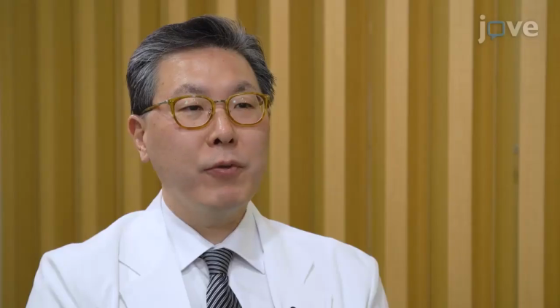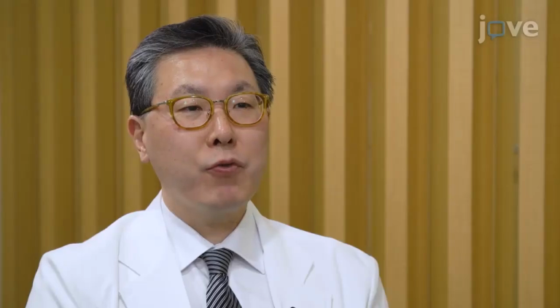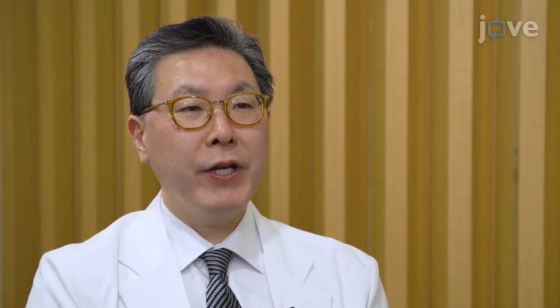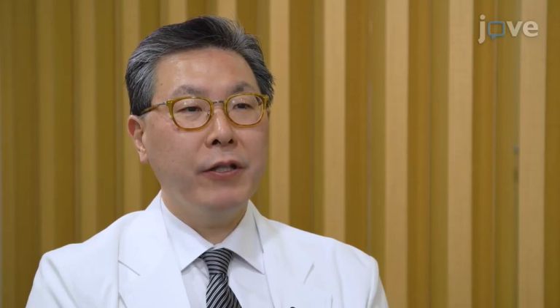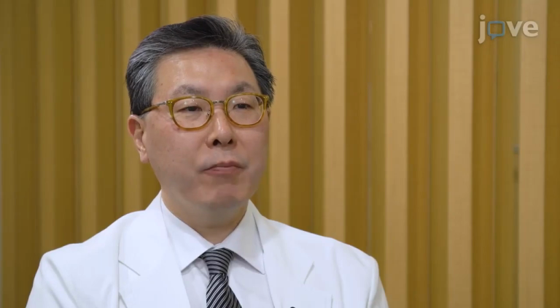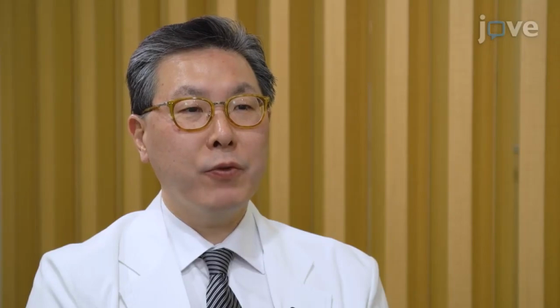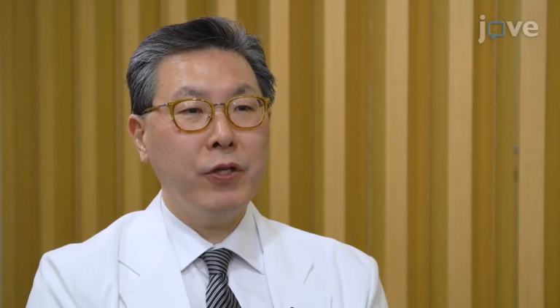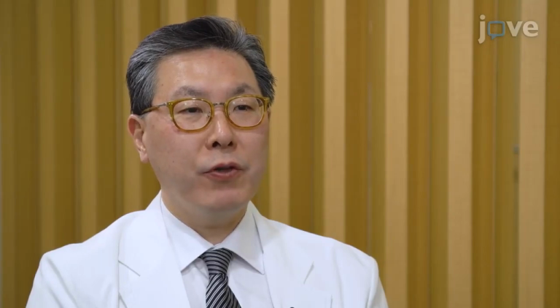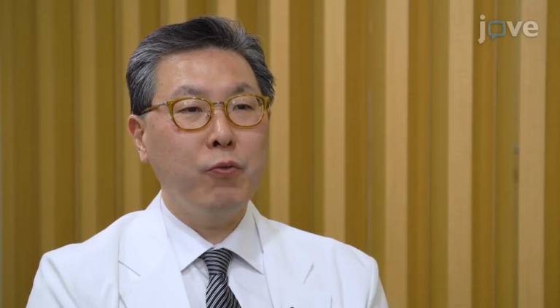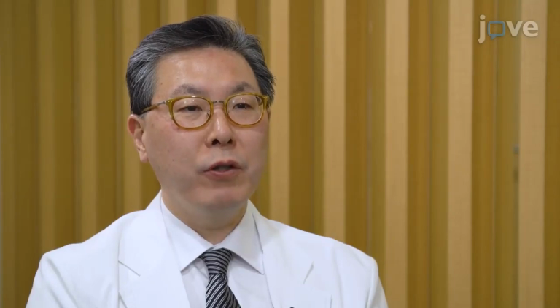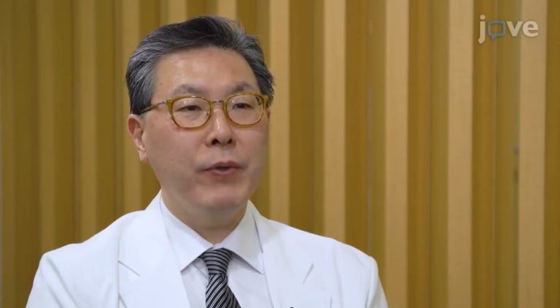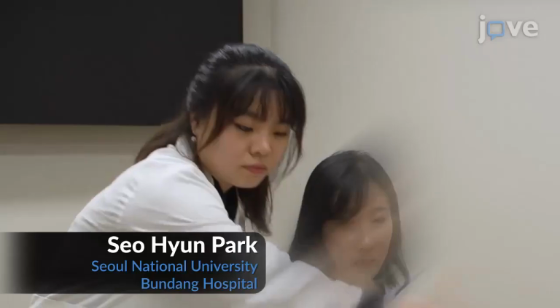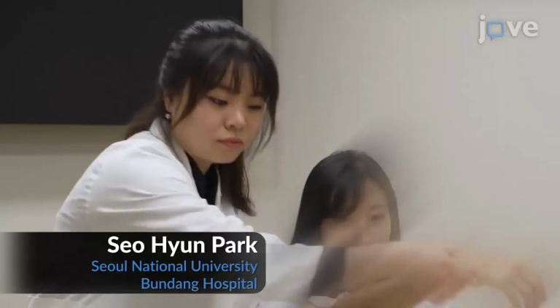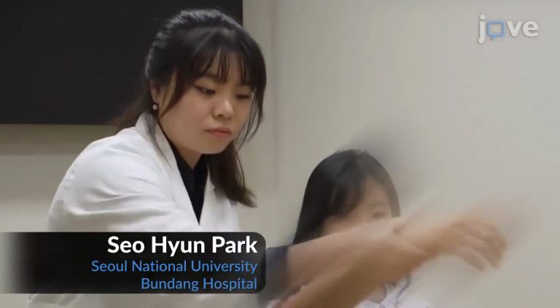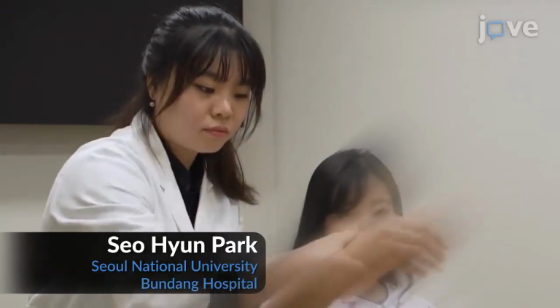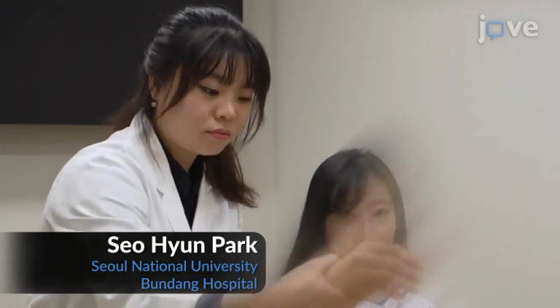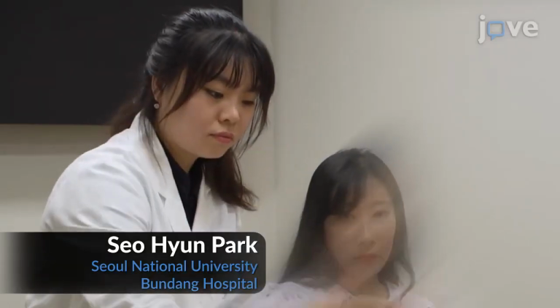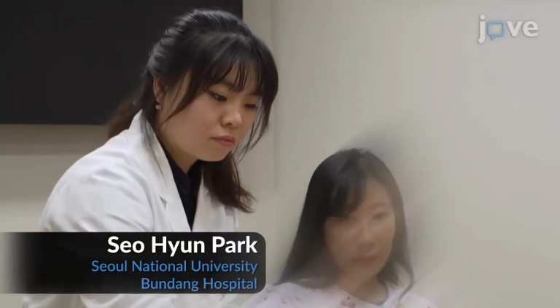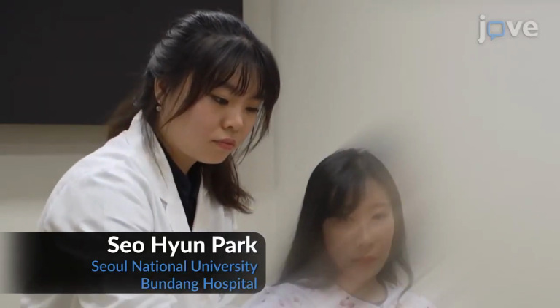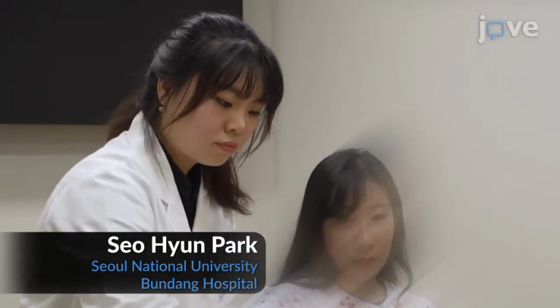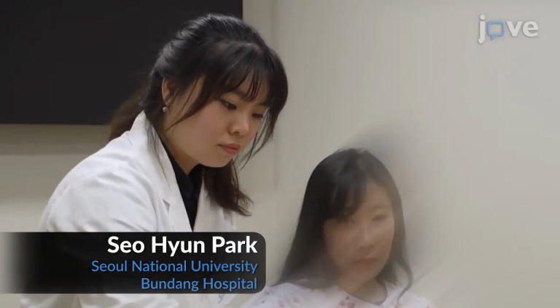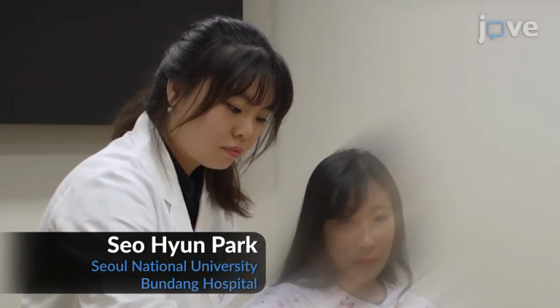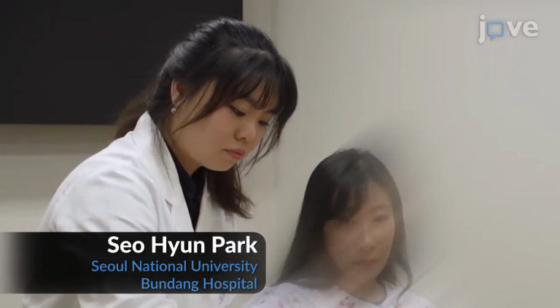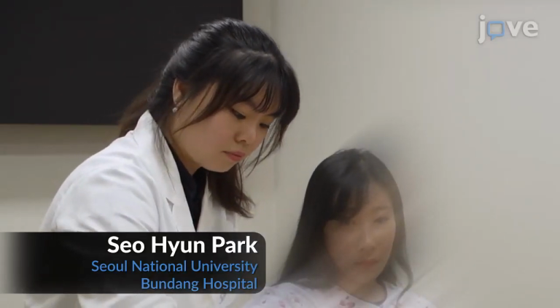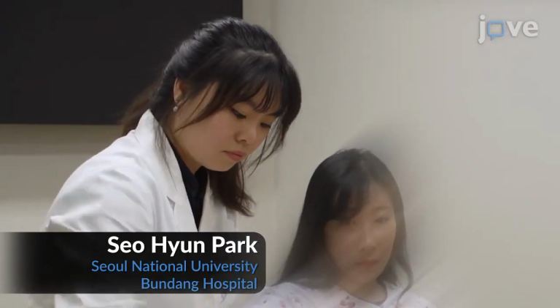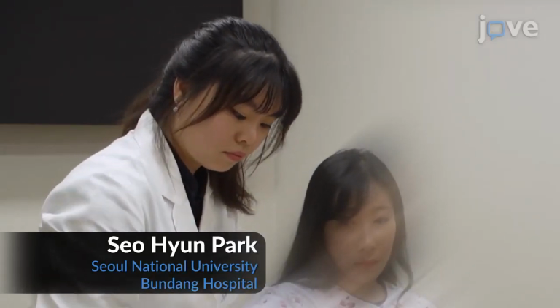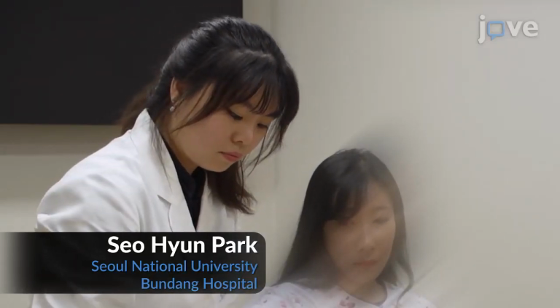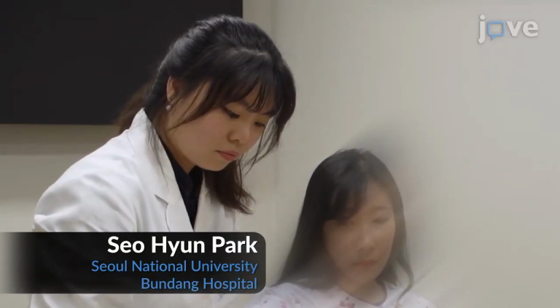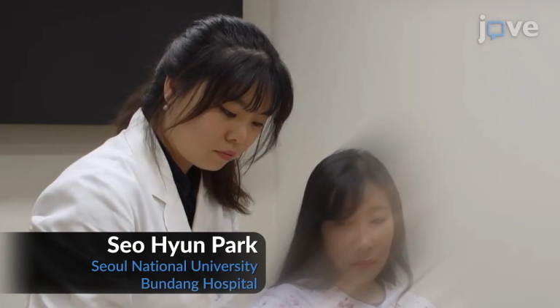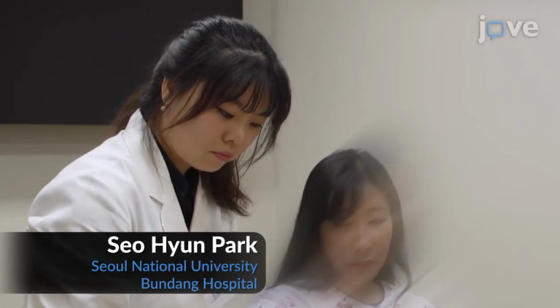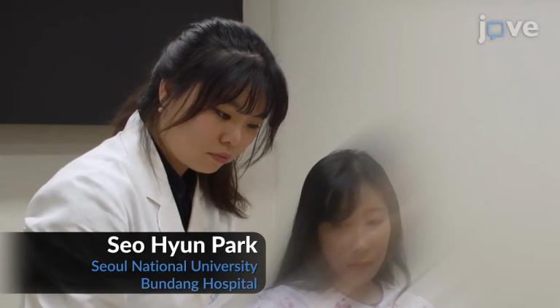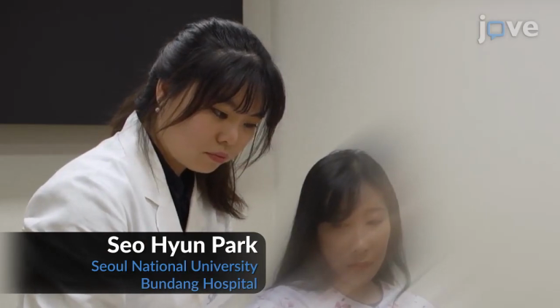Demonstrating the procedure will be So Hyun Park, an occupational therapist from my laboratory.